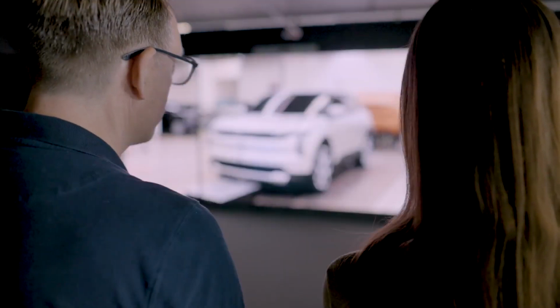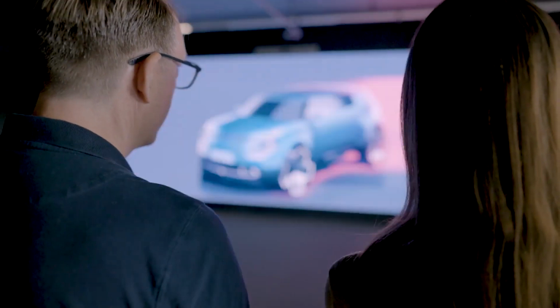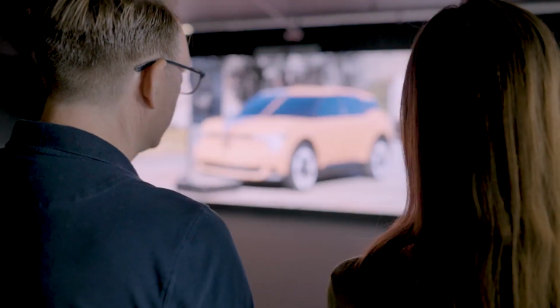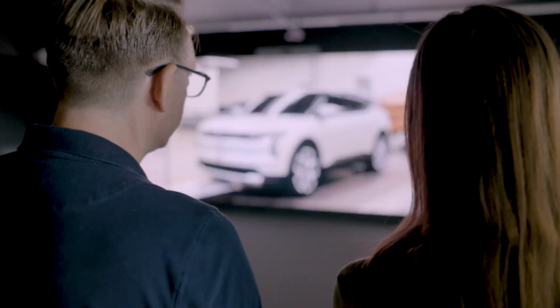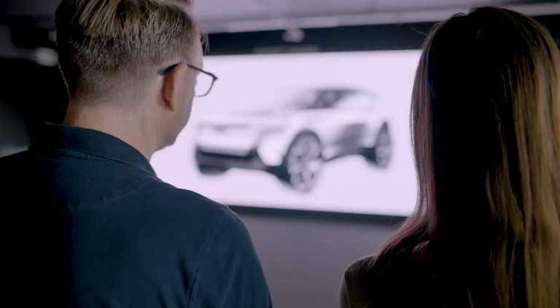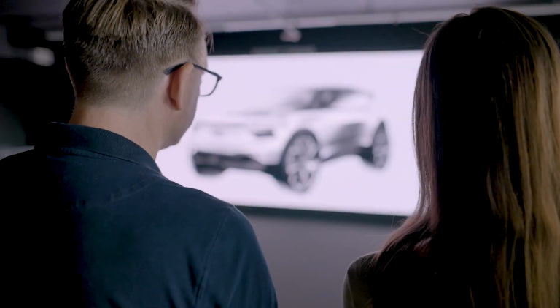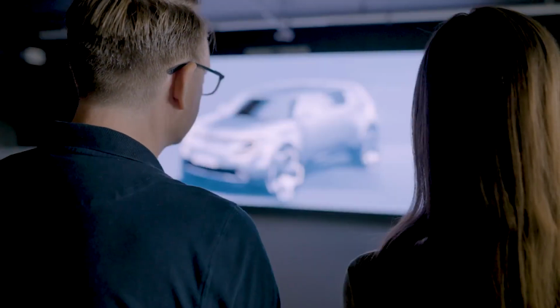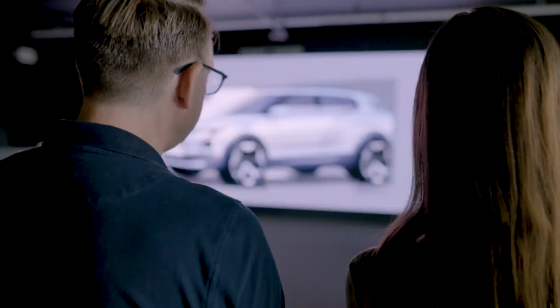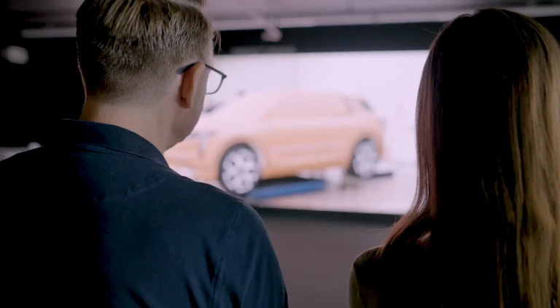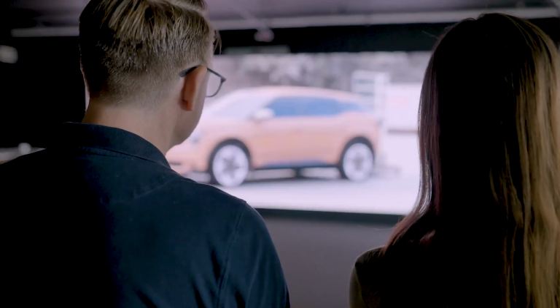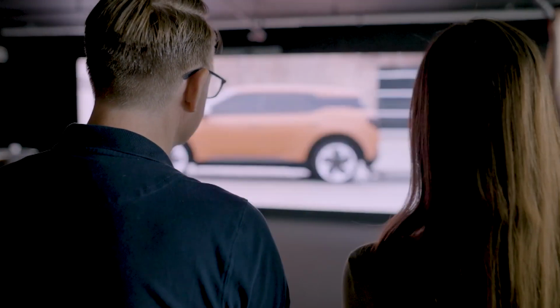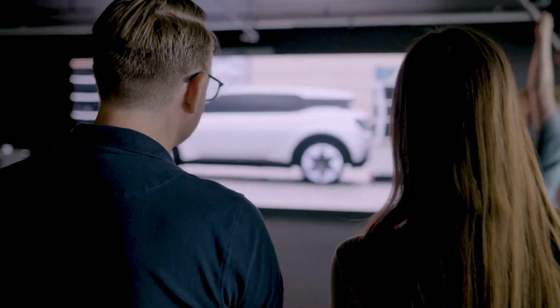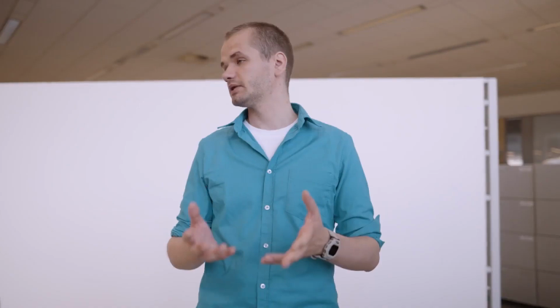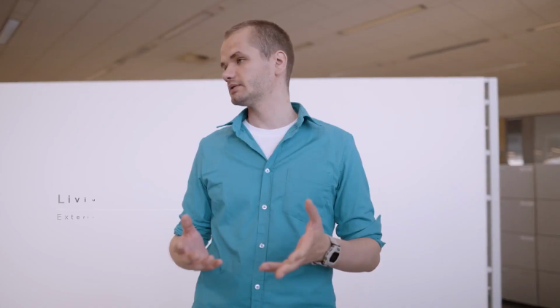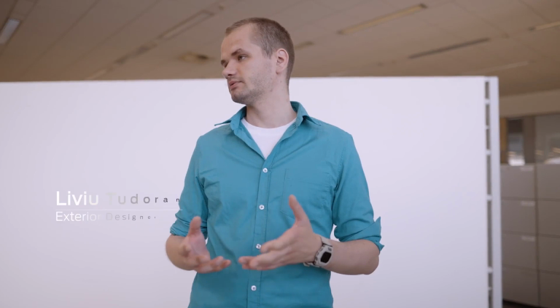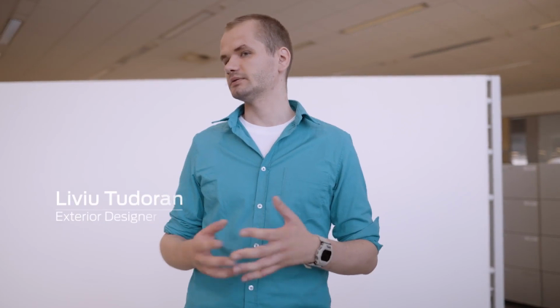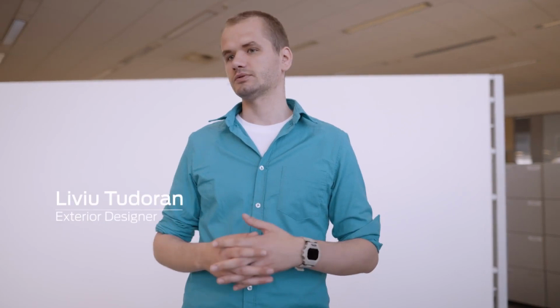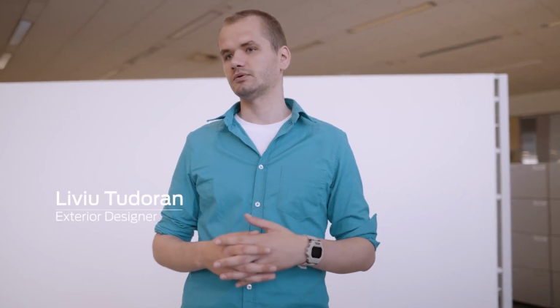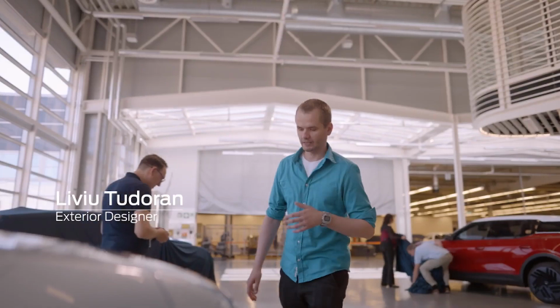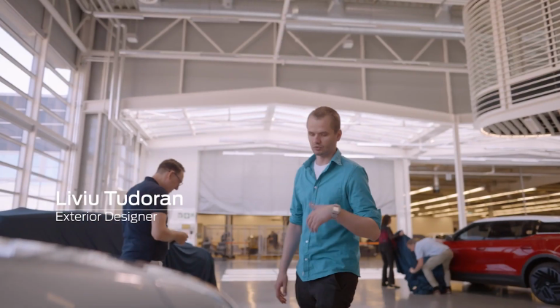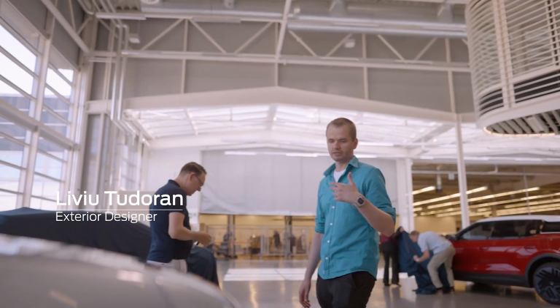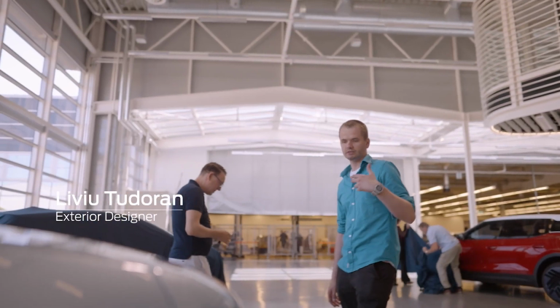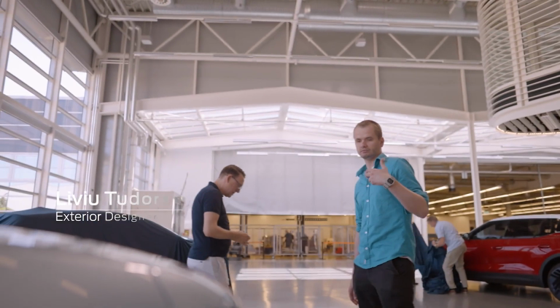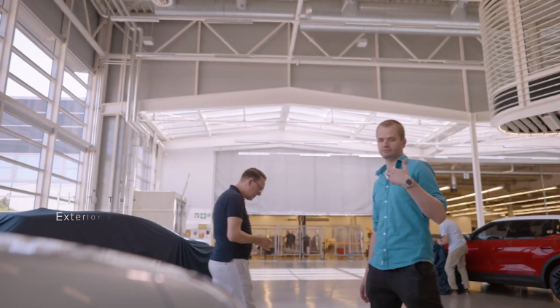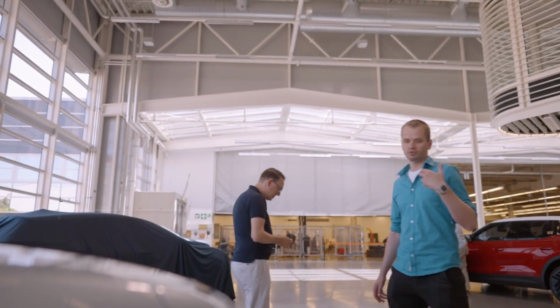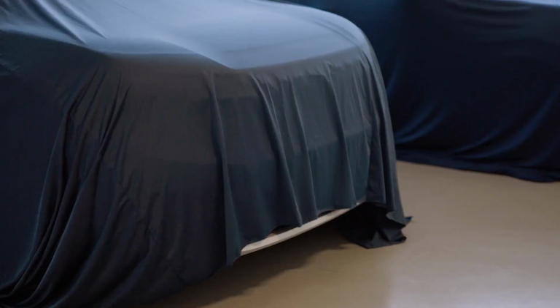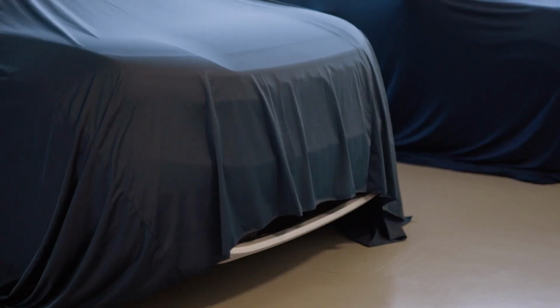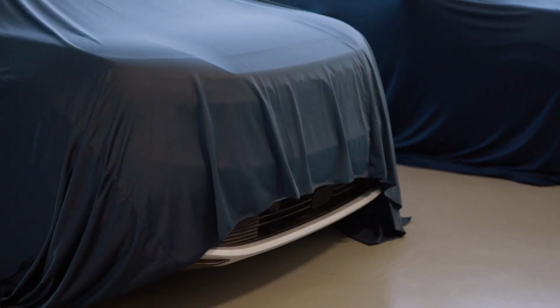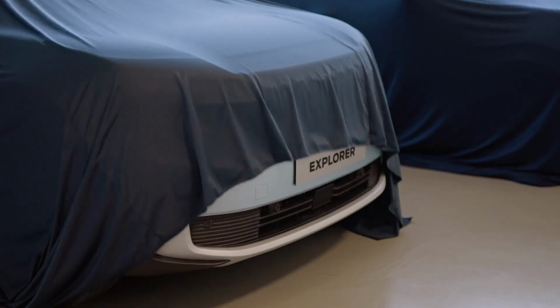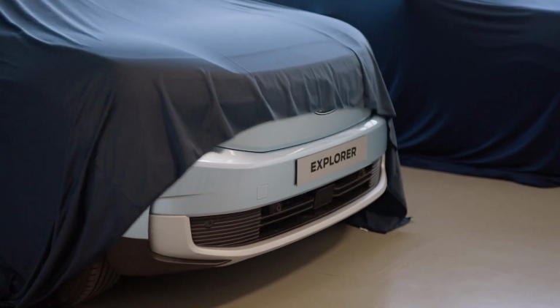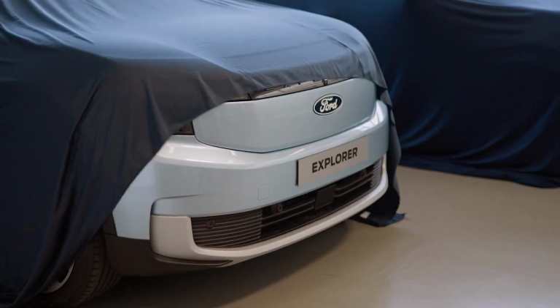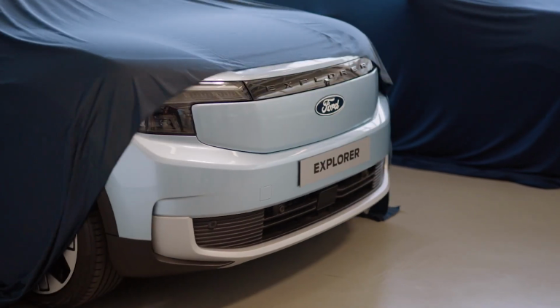It was a great opportunity to bring the Explorer and make it electric, right? So it automatically gives you an opportunity to do something unique.